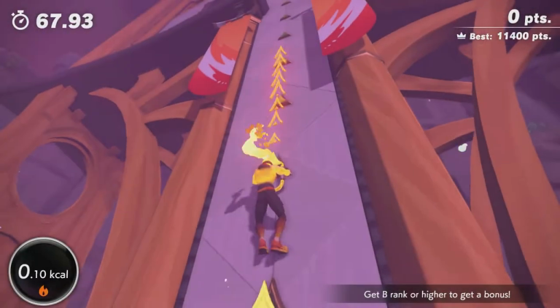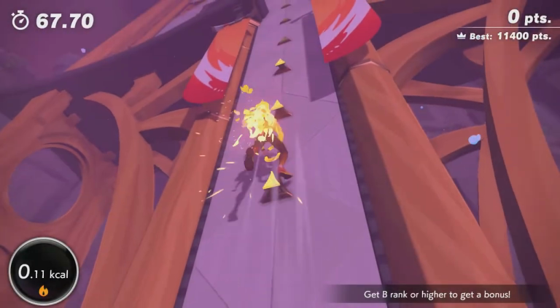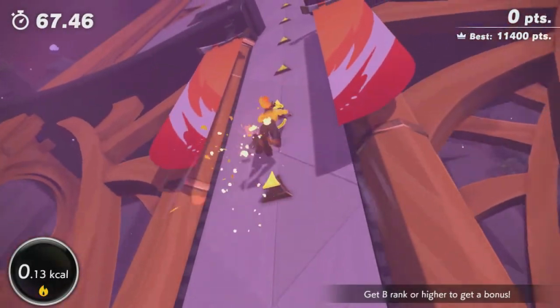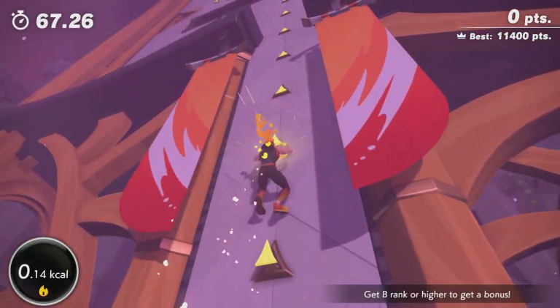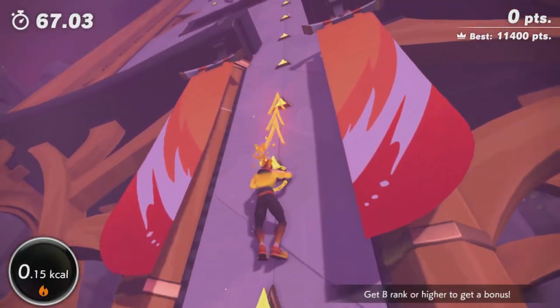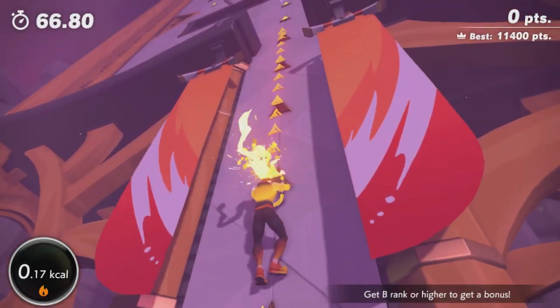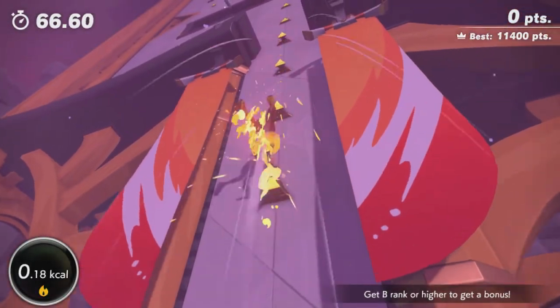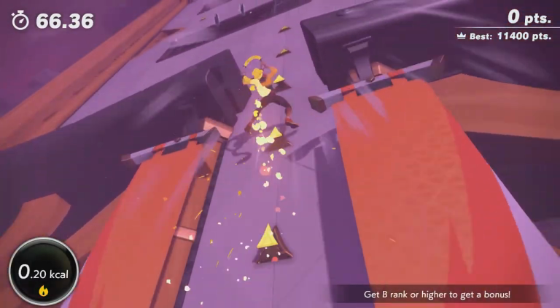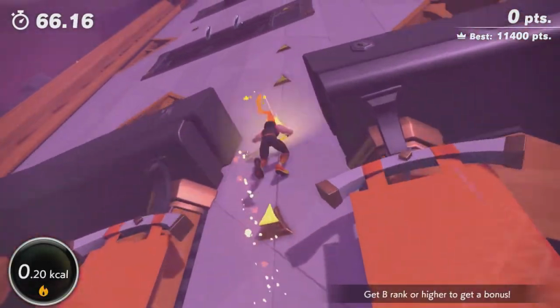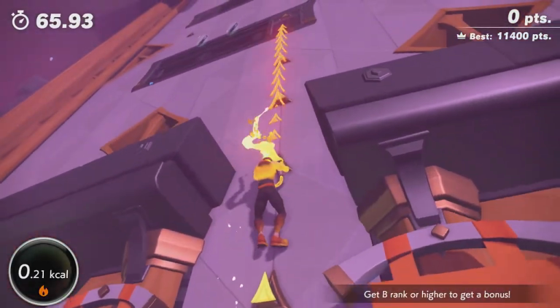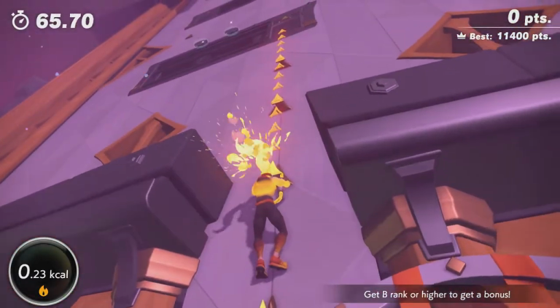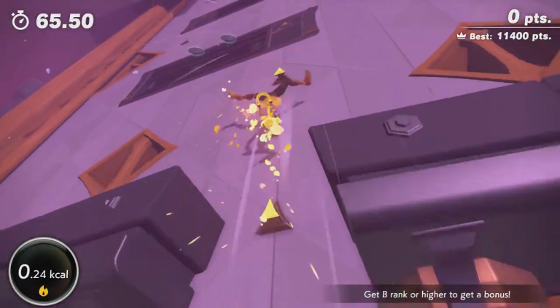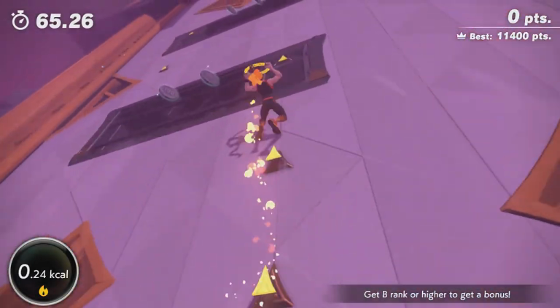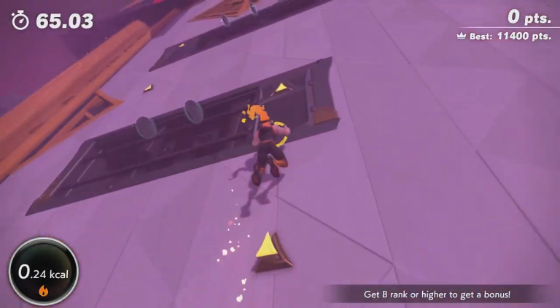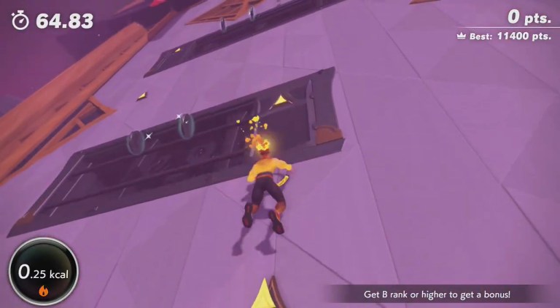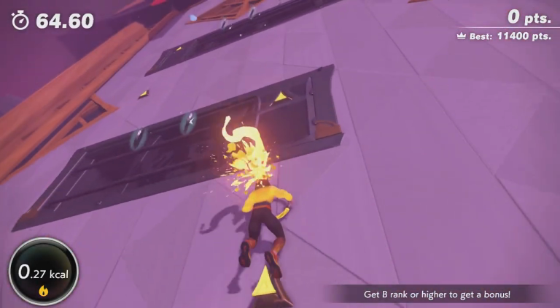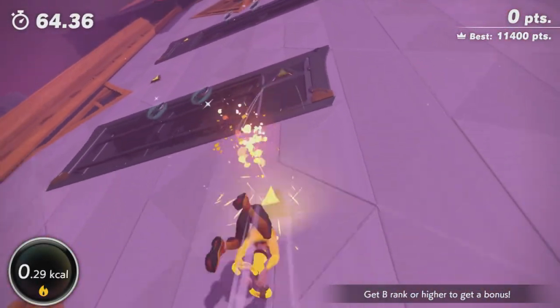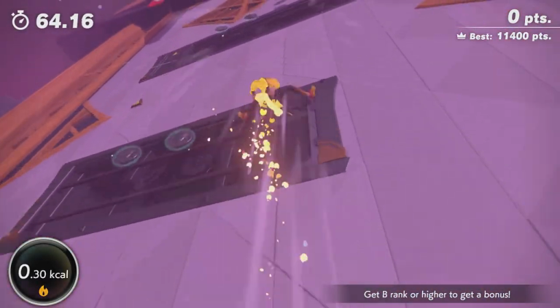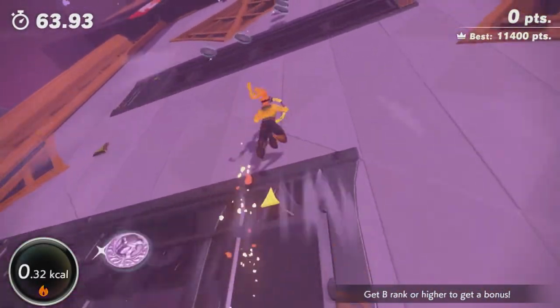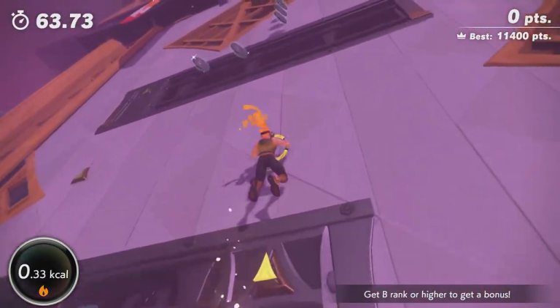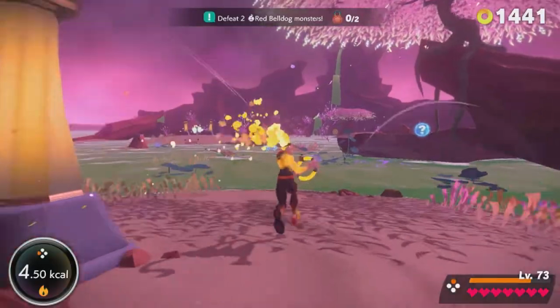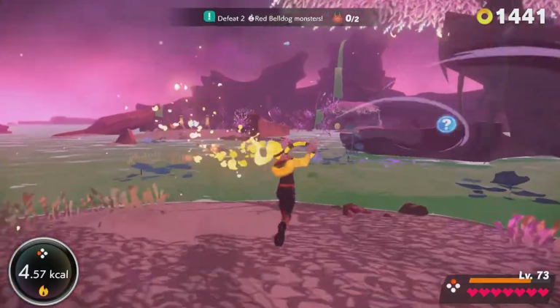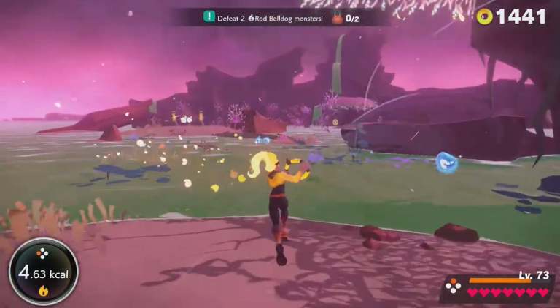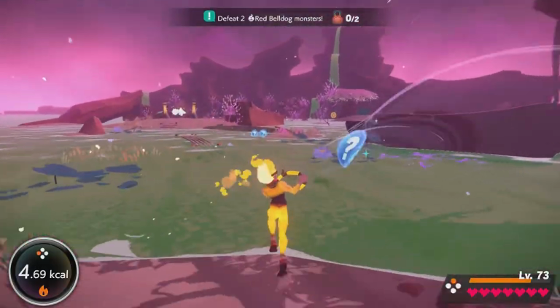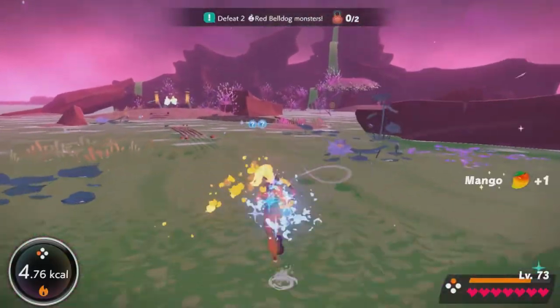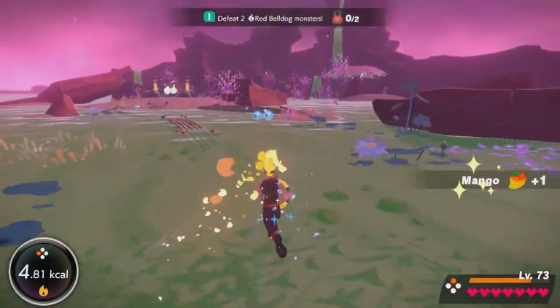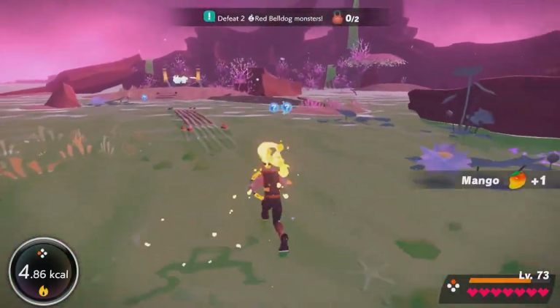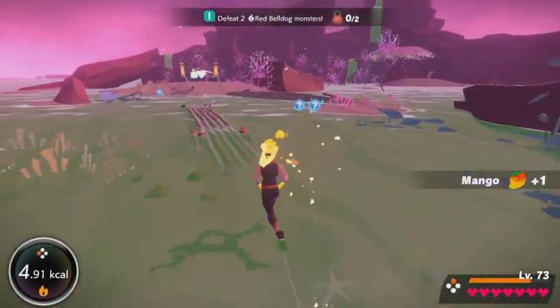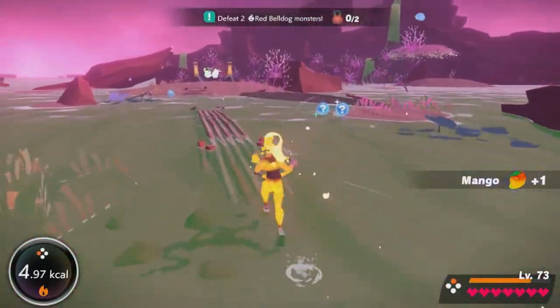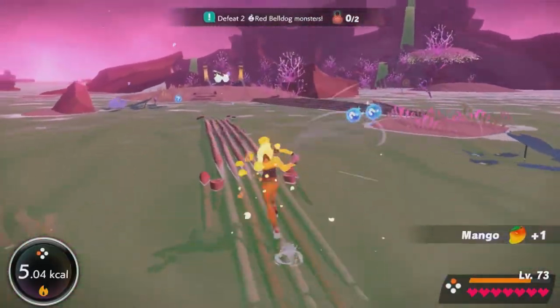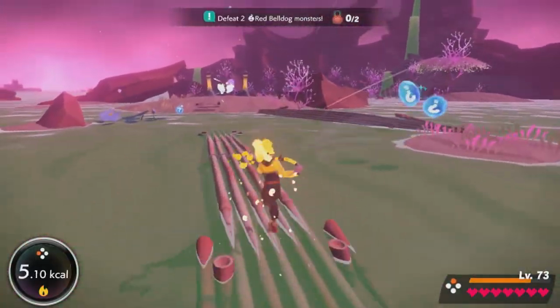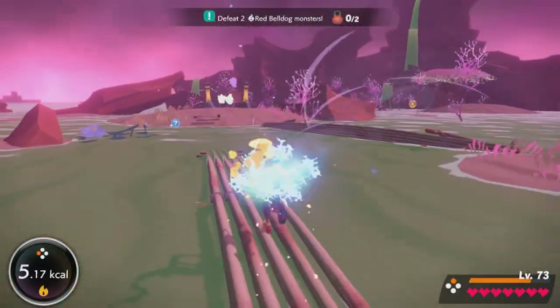Hey, it's Peter here again. So Ring Fit Adventure has a mode called Multi-Task Mode, basically encouraging working out while you're not playing the game.